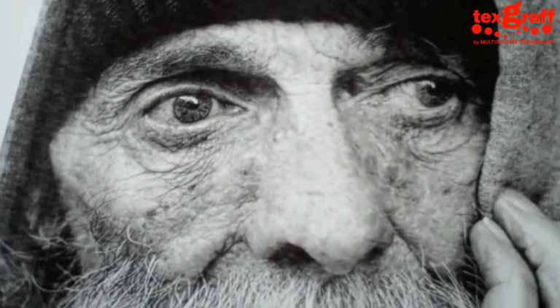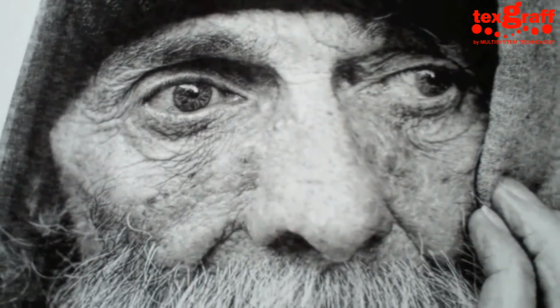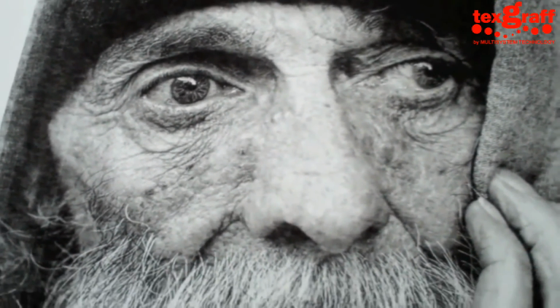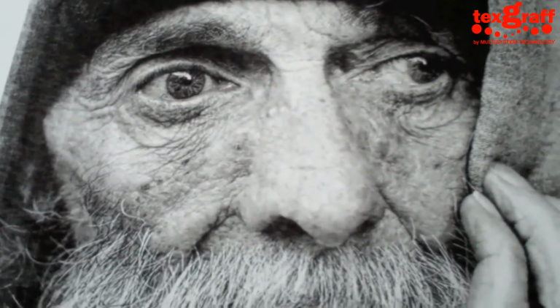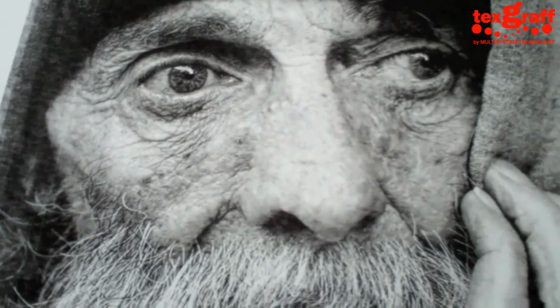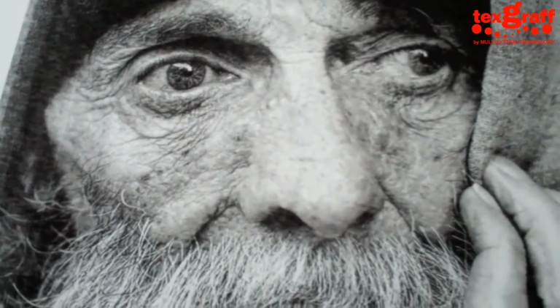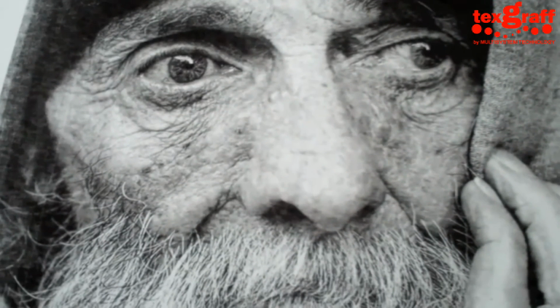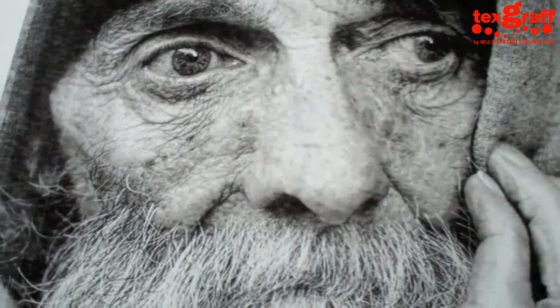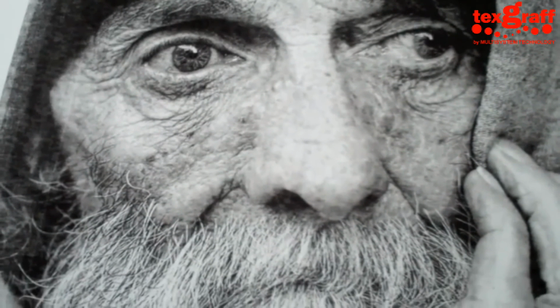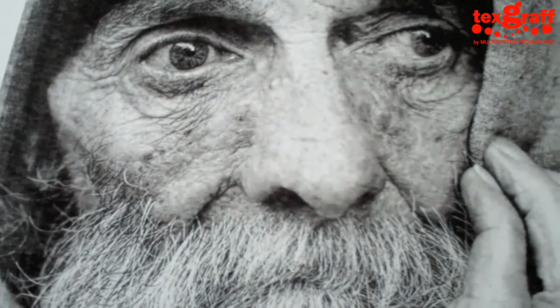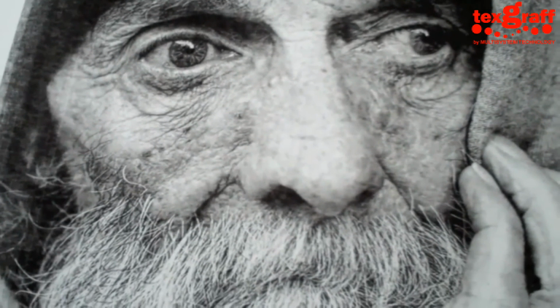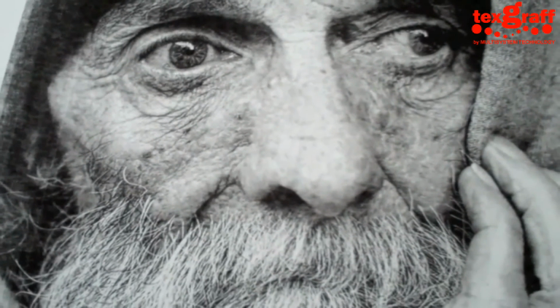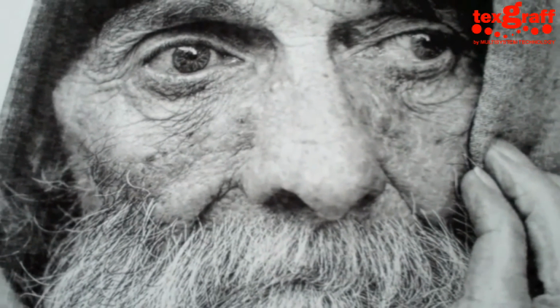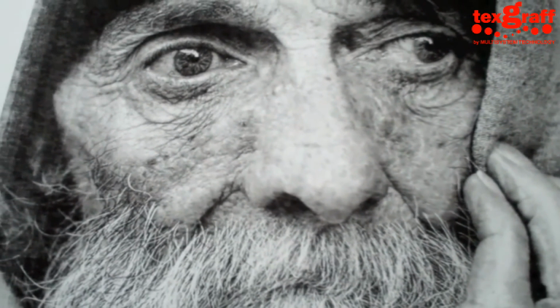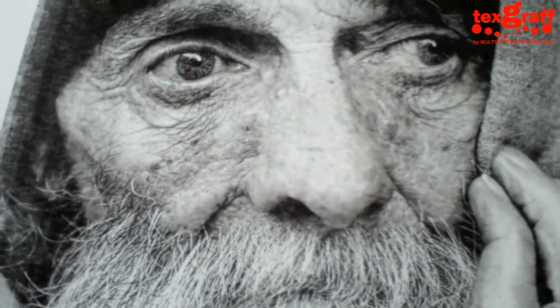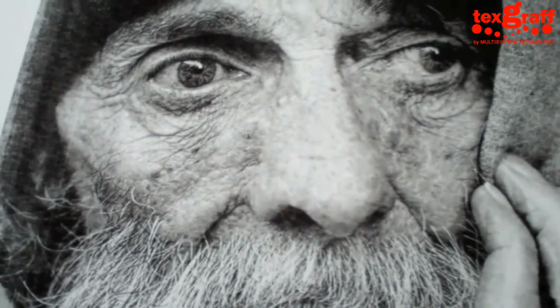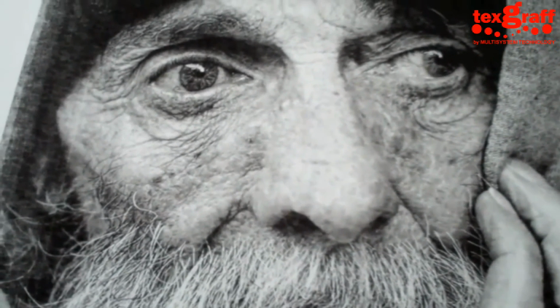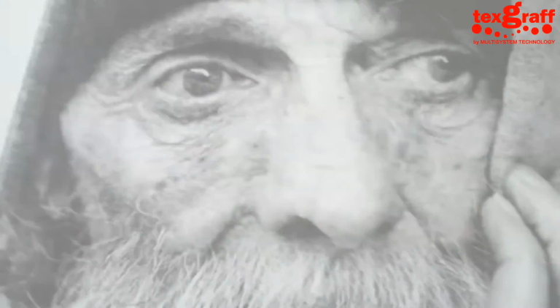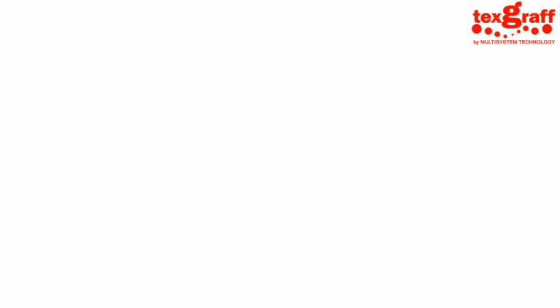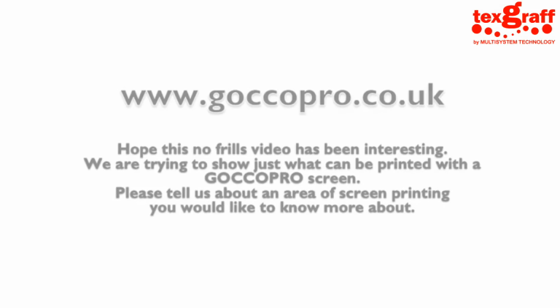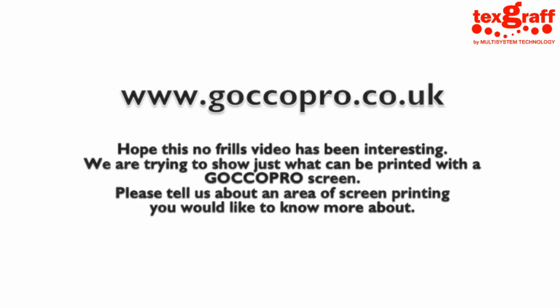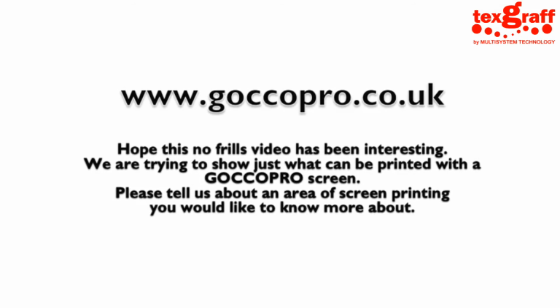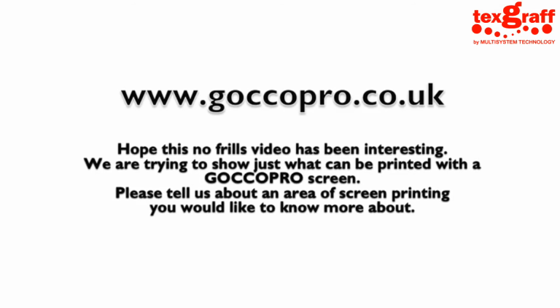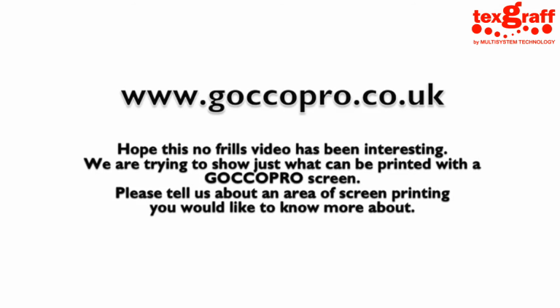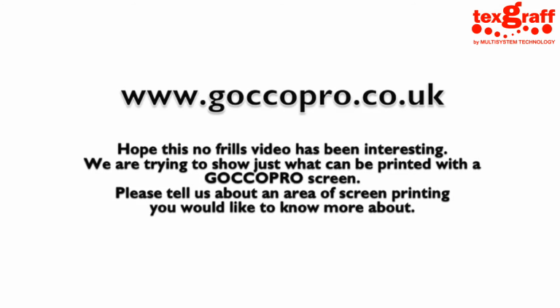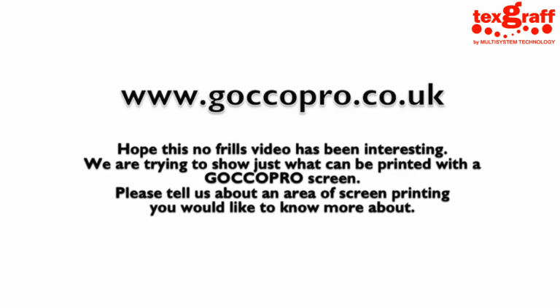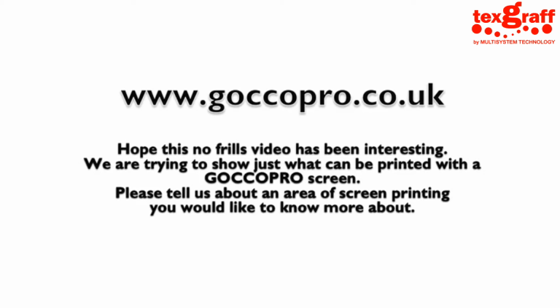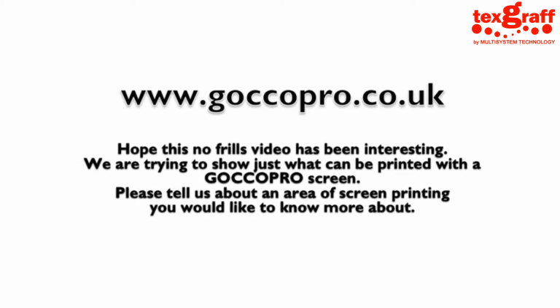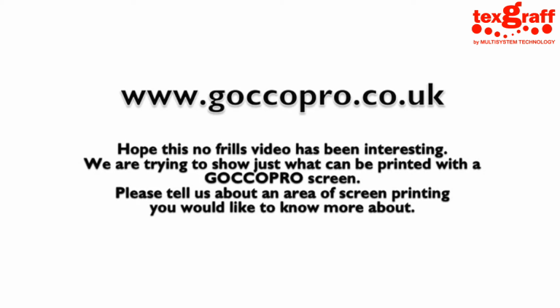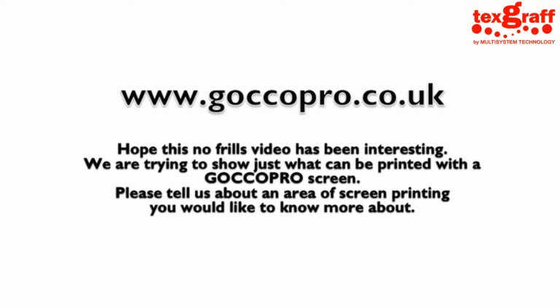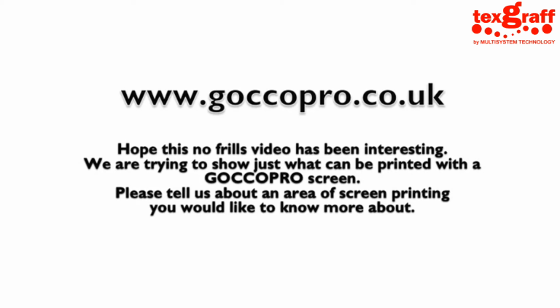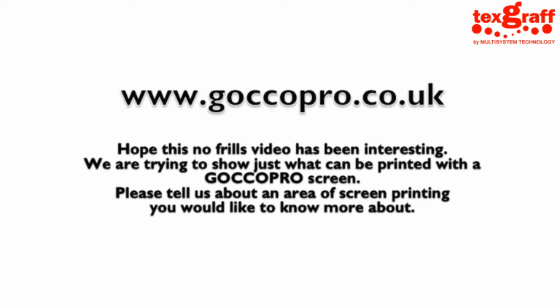If you want any more information about a Gokko Pro, give us a call: 0131 654 430 34. Thank you.